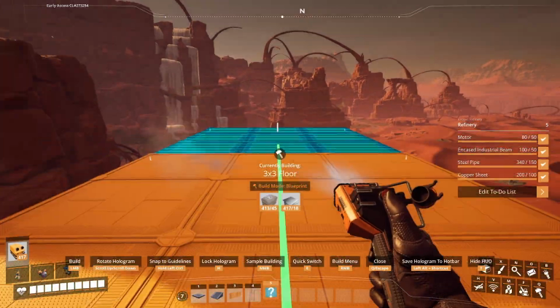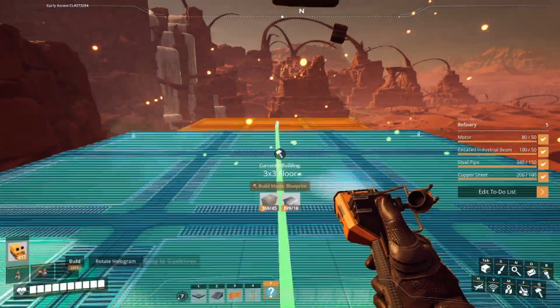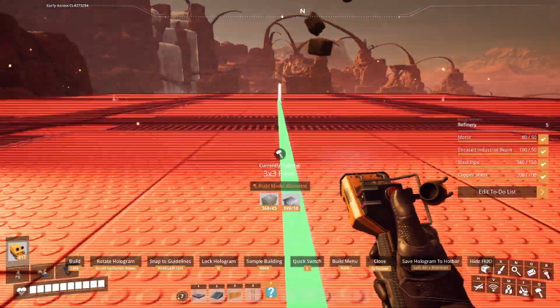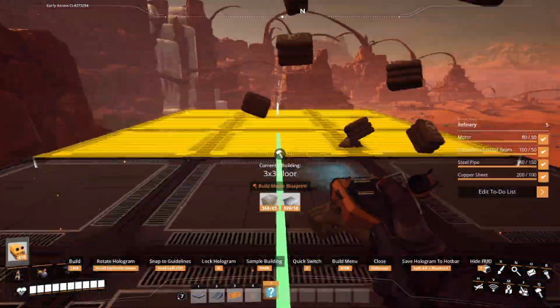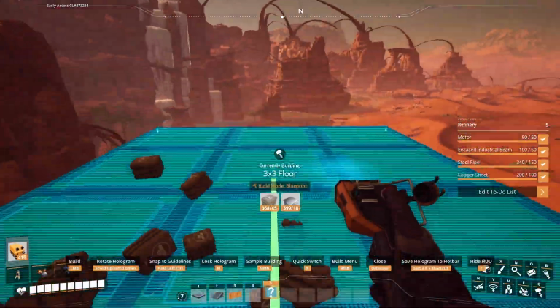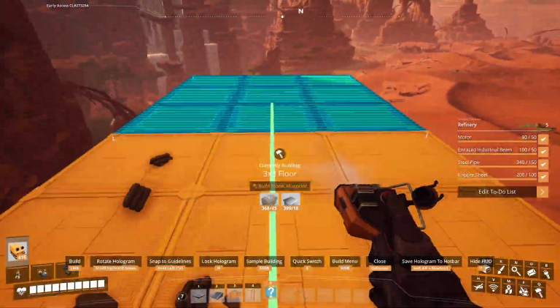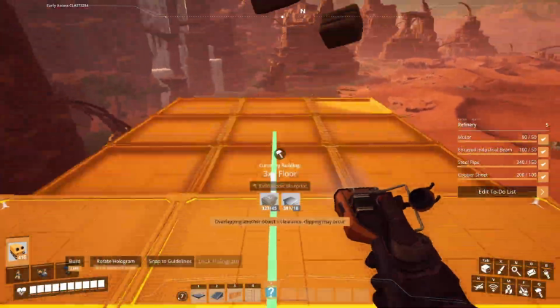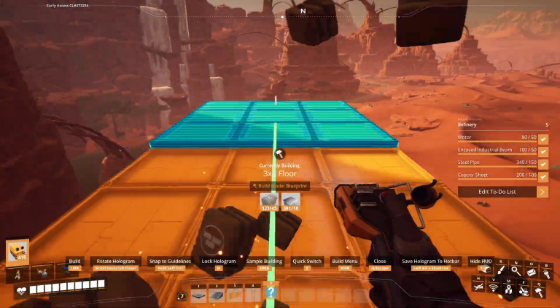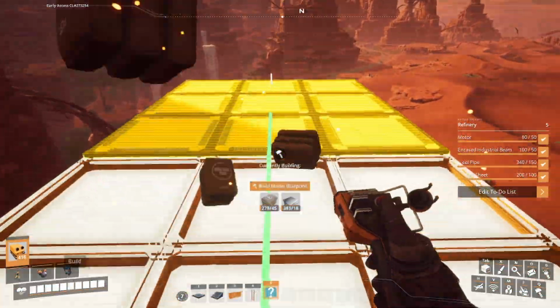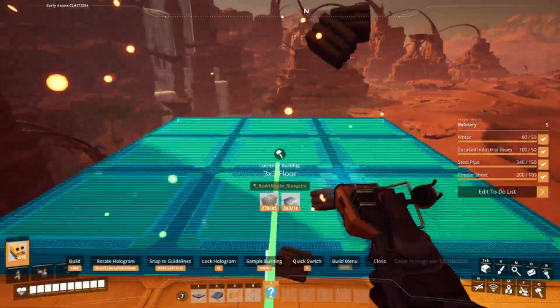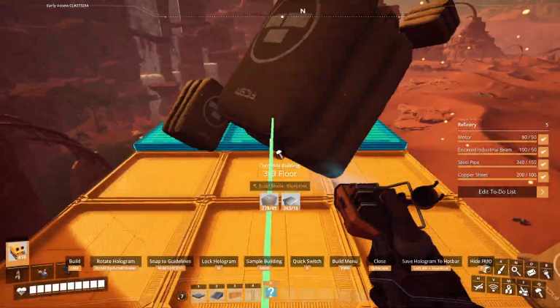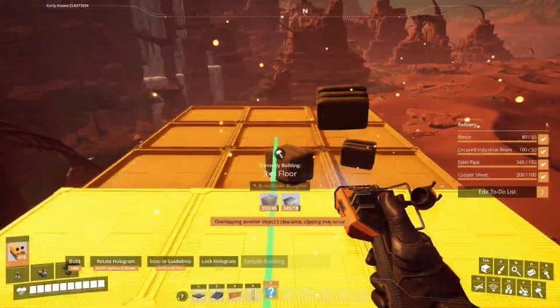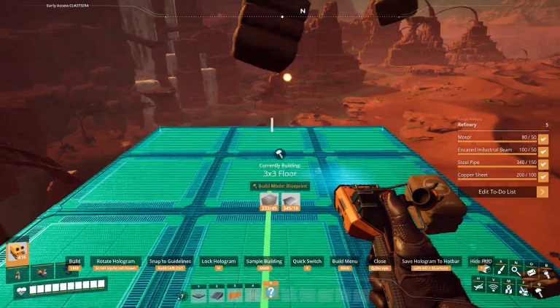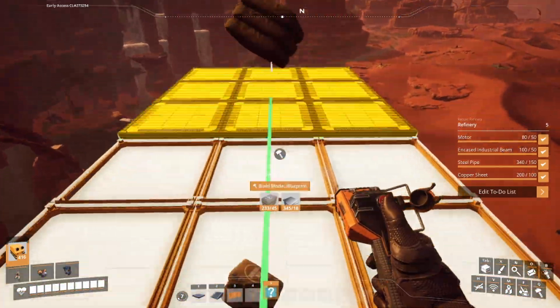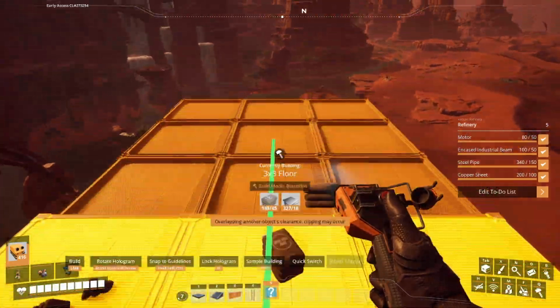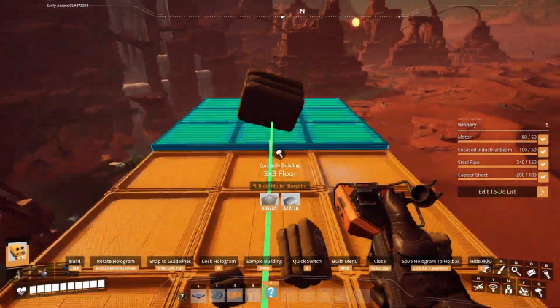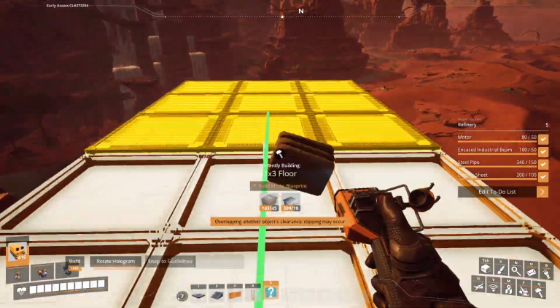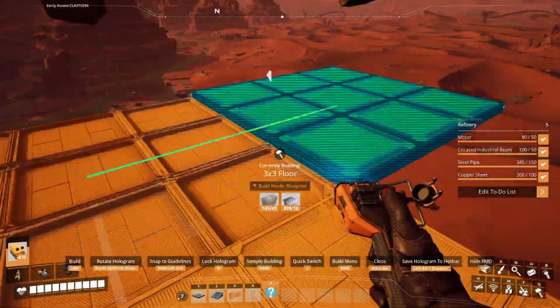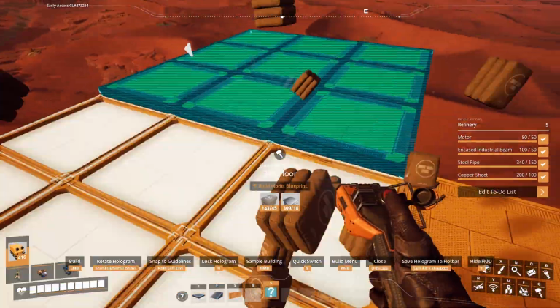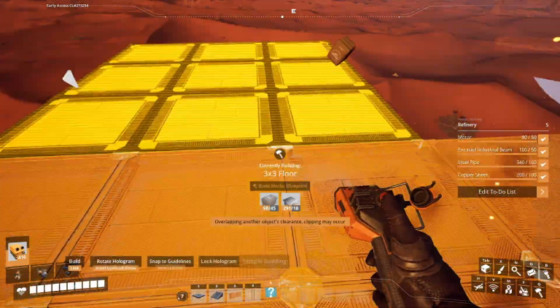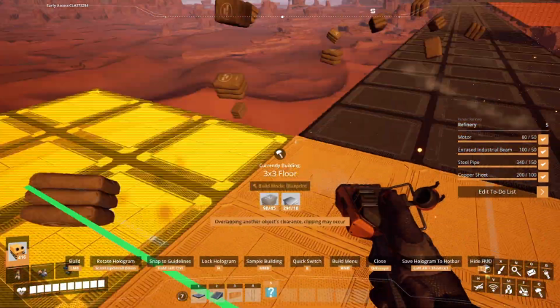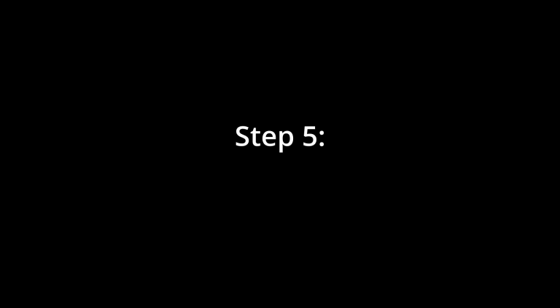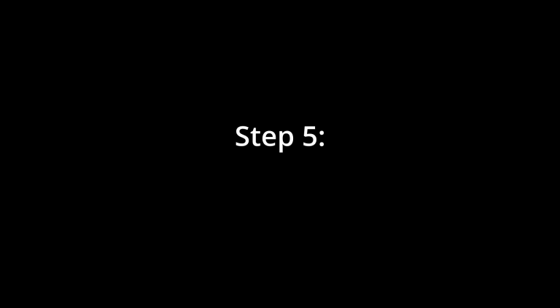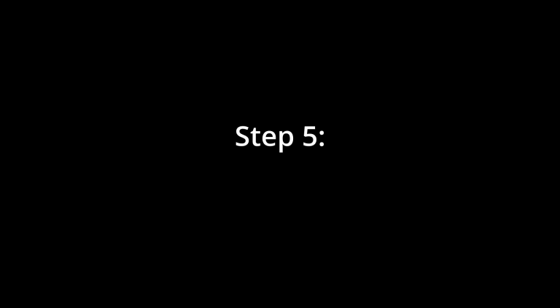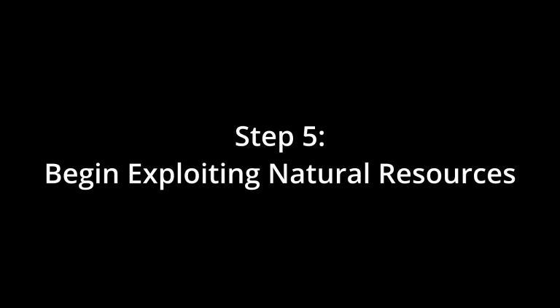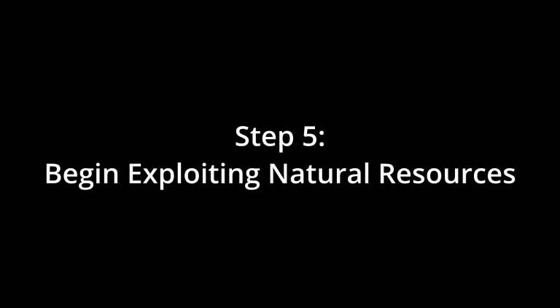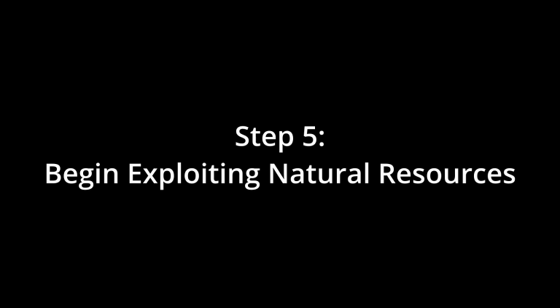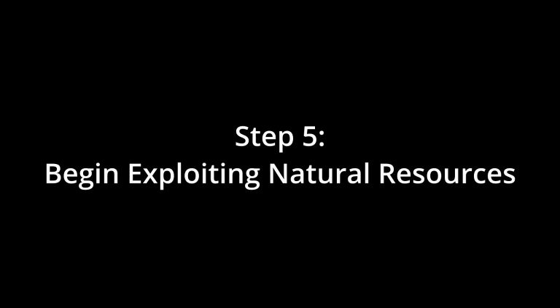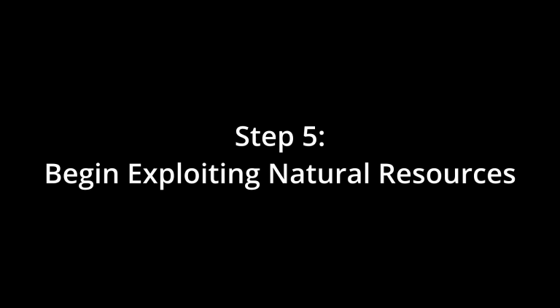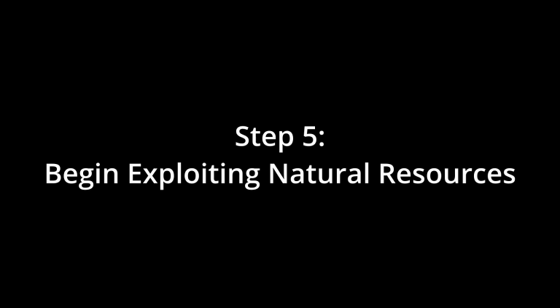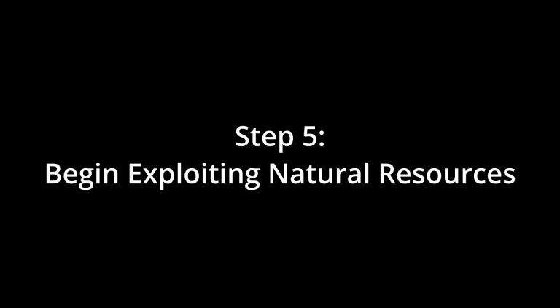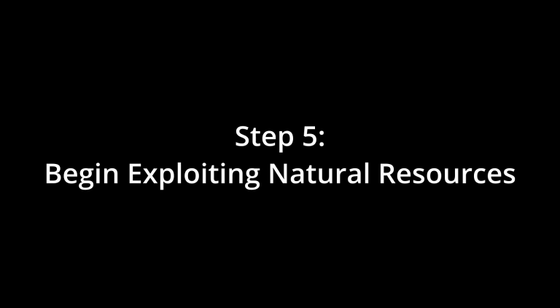Step 4: Build a massive platform in the air to put the factory on later, courtesy of Fix-it anti-gravity concrete. Step 5: Begin exploiting natural resources.